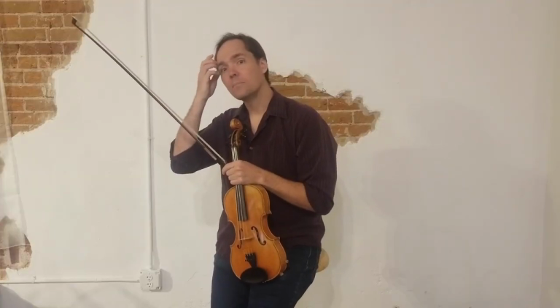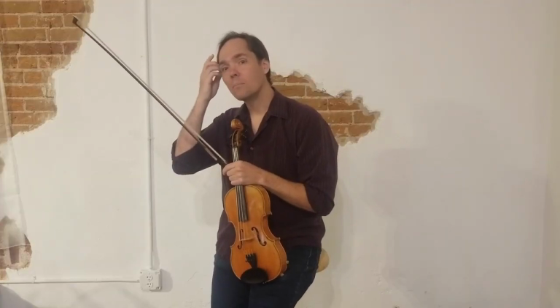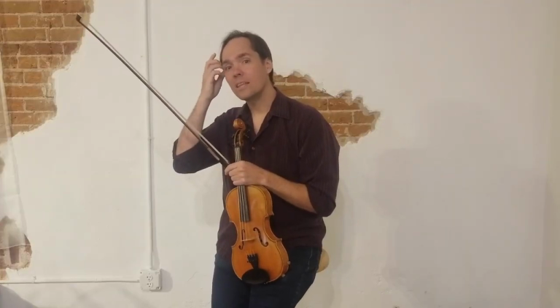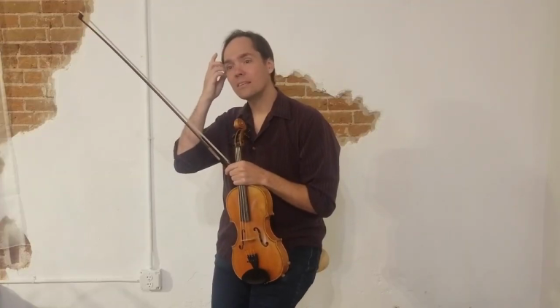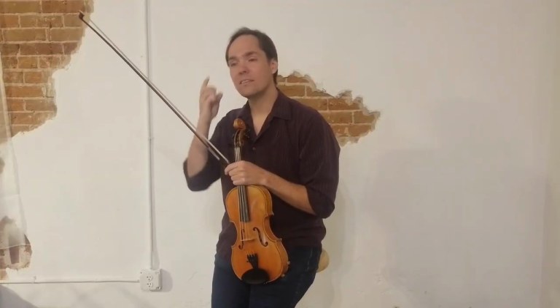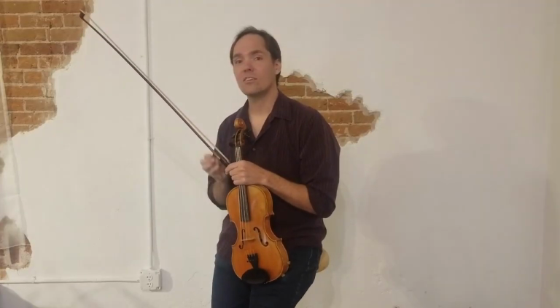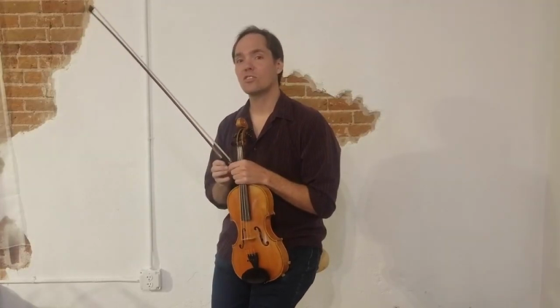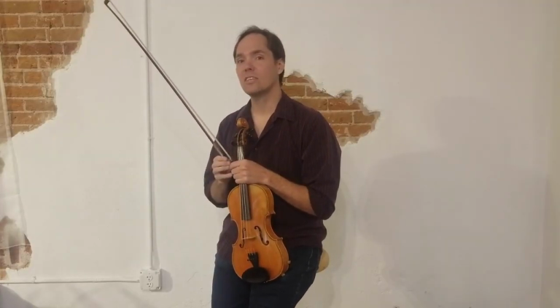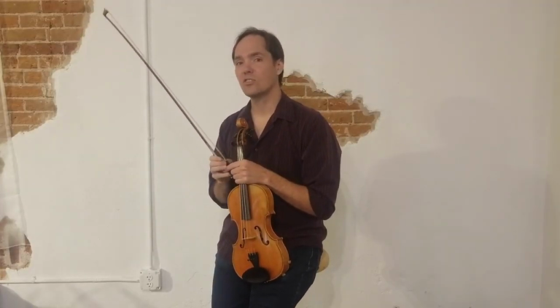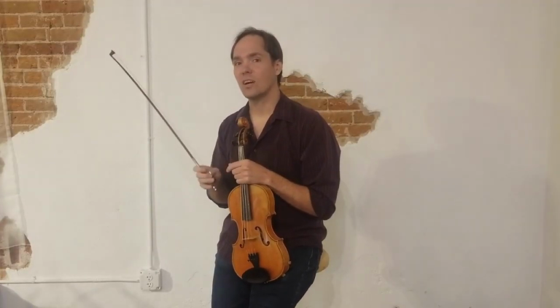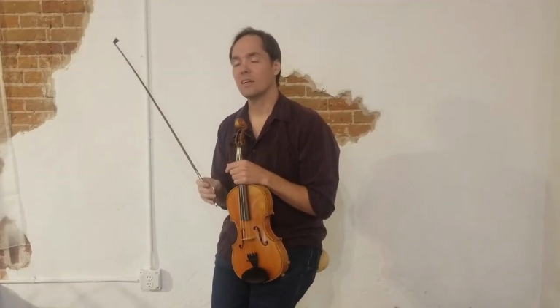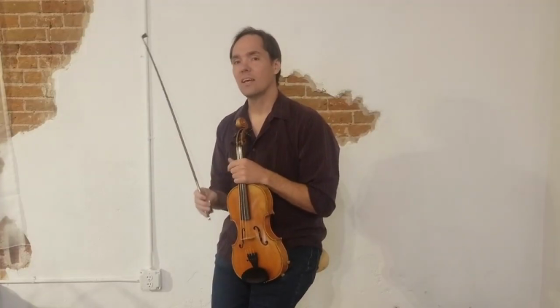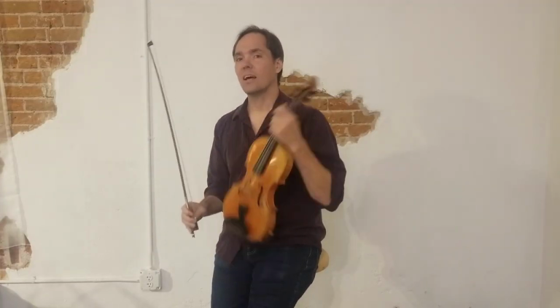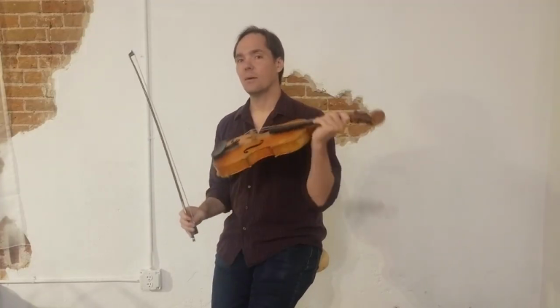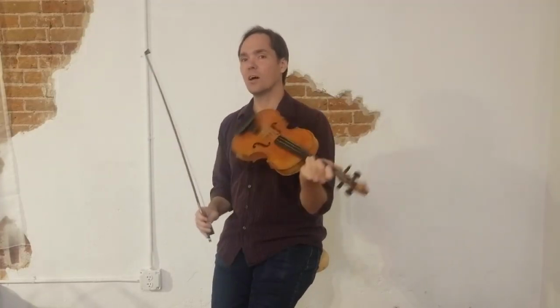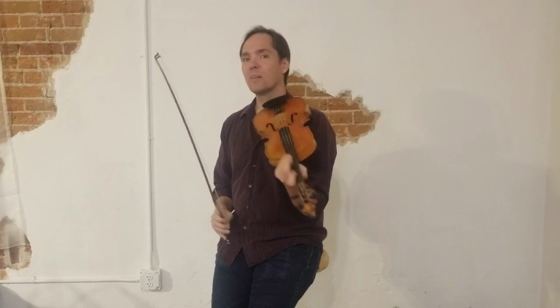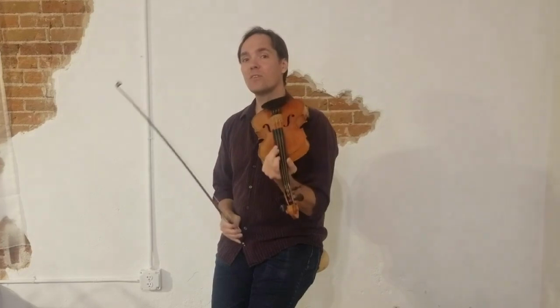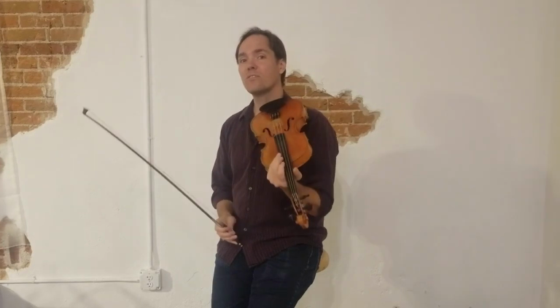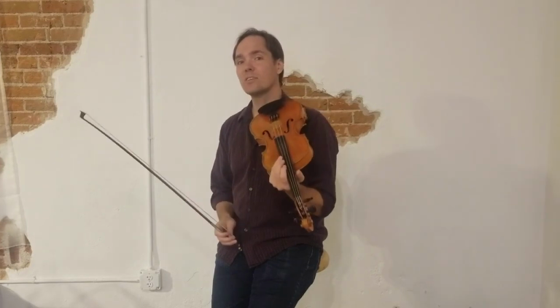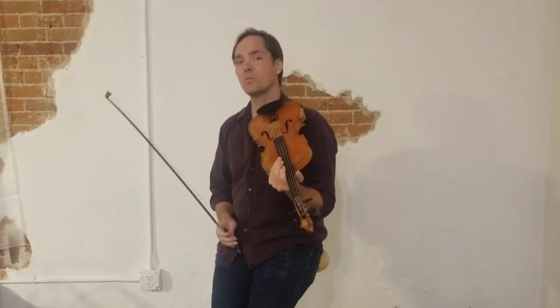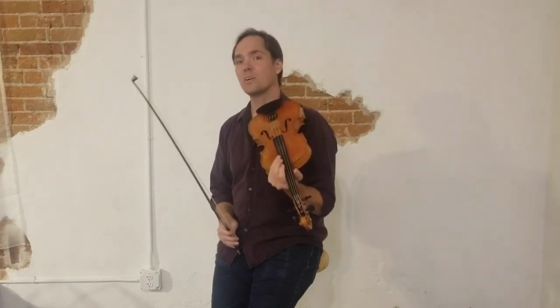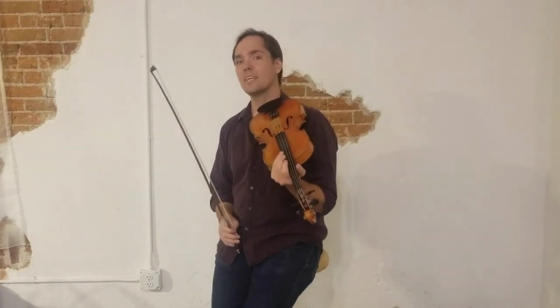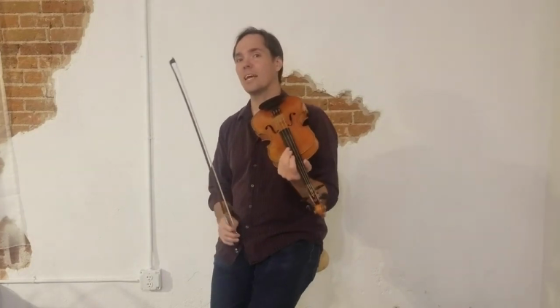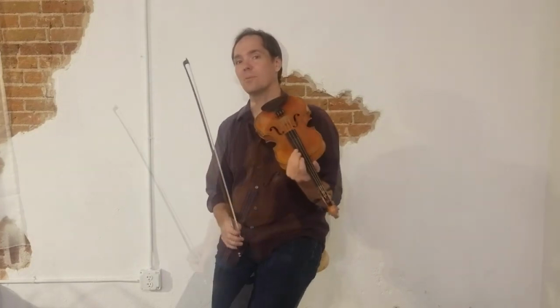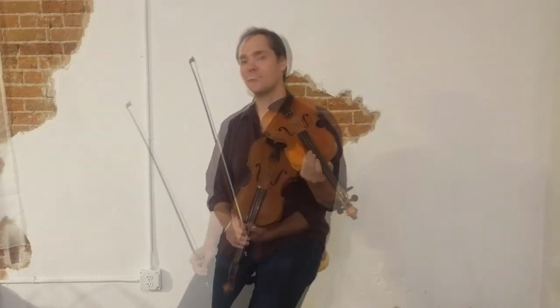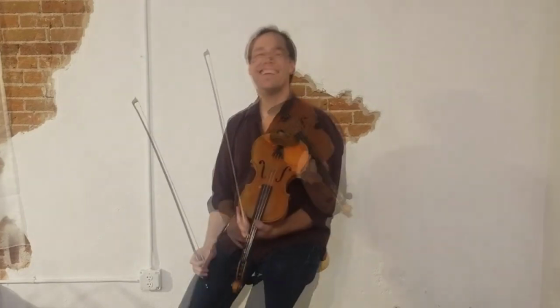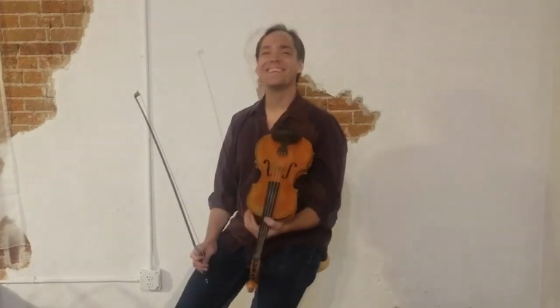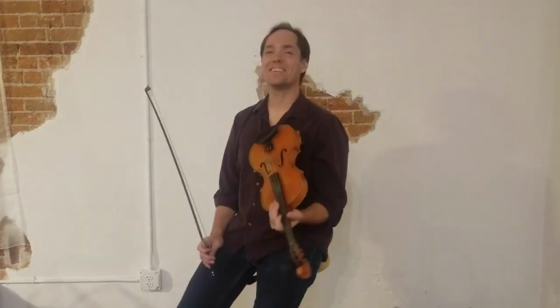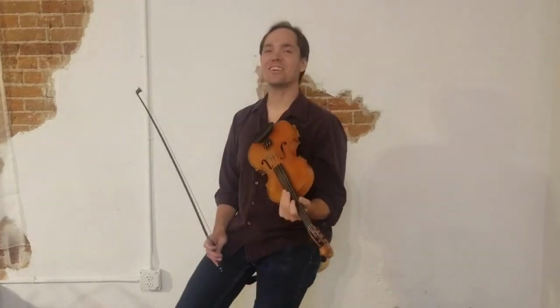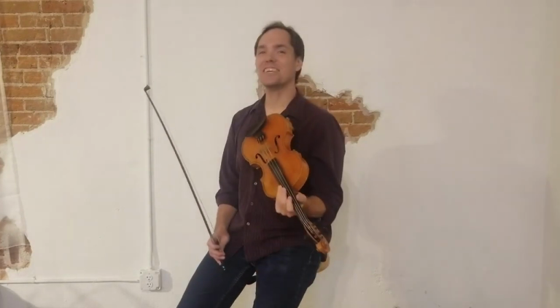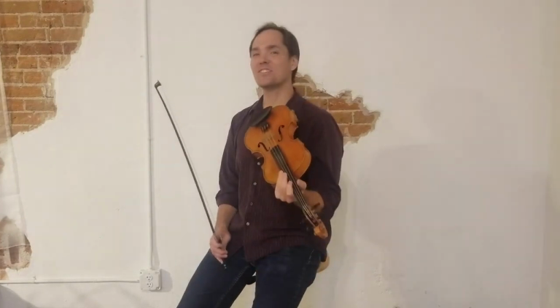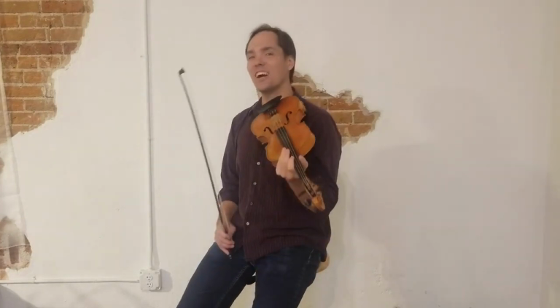But this is Turkey in the Straw. I'll play it for you first, then we'll break it down.